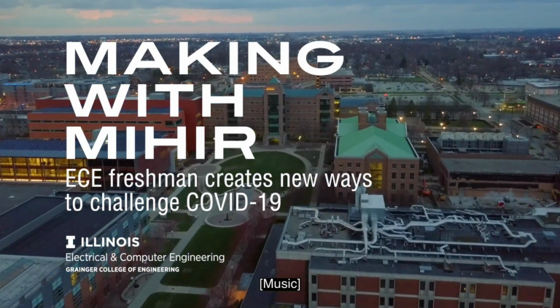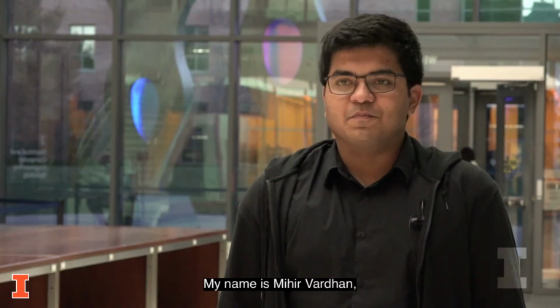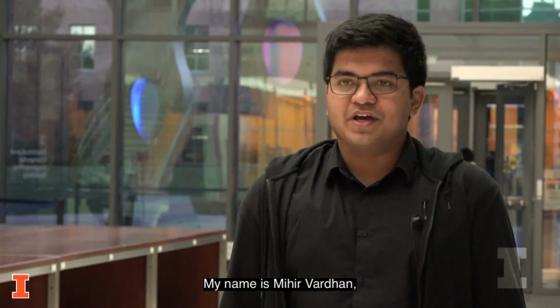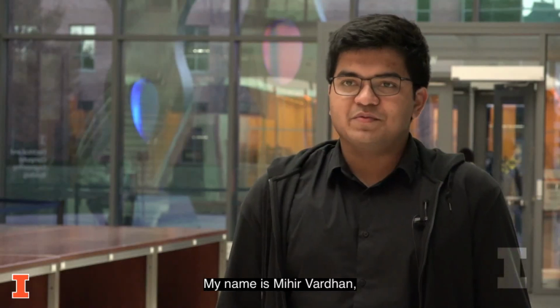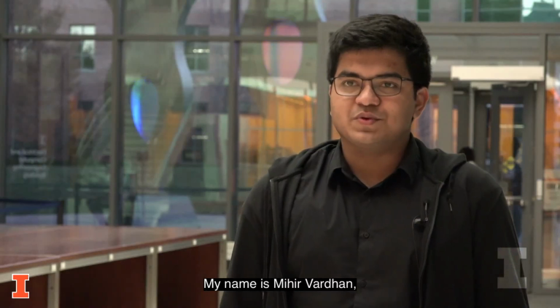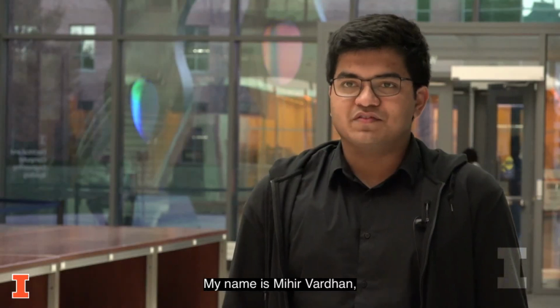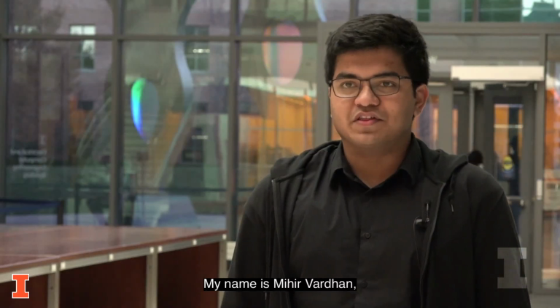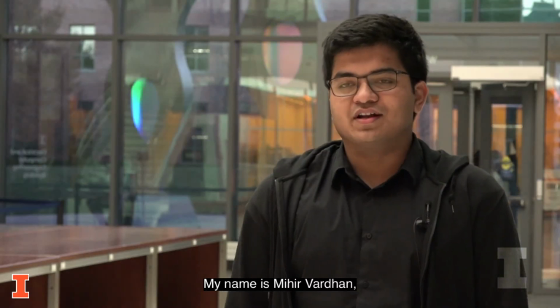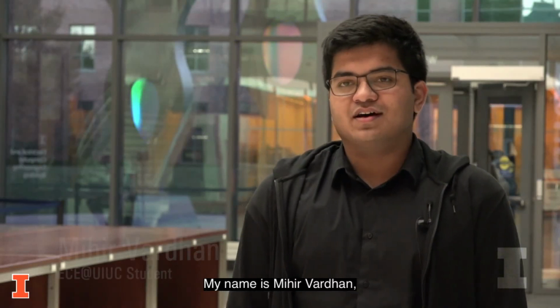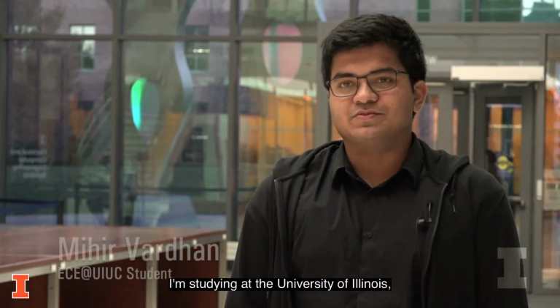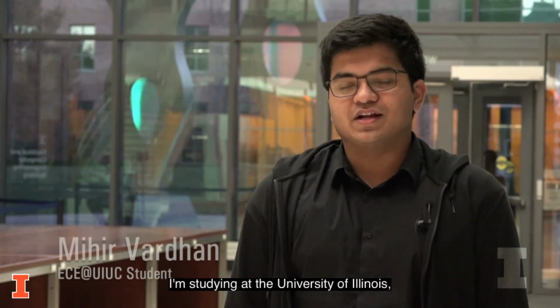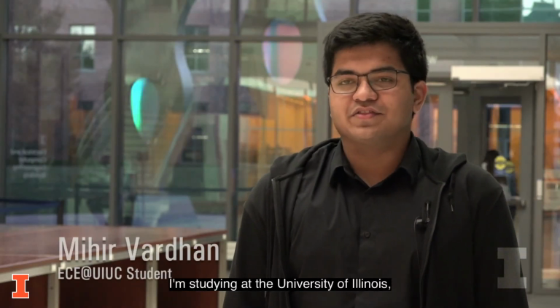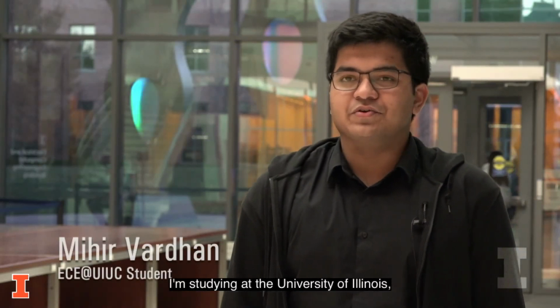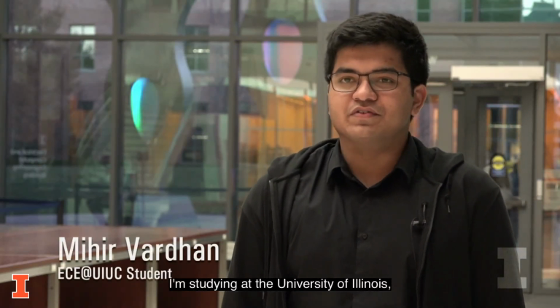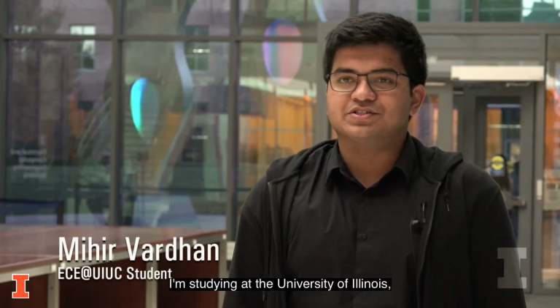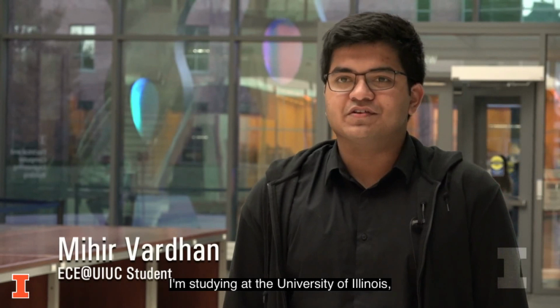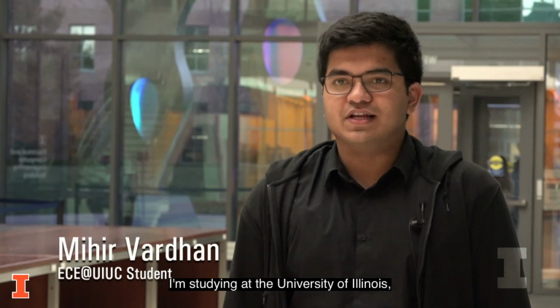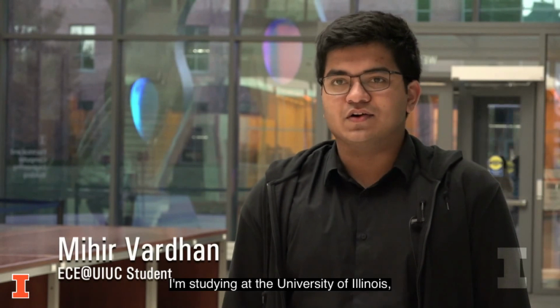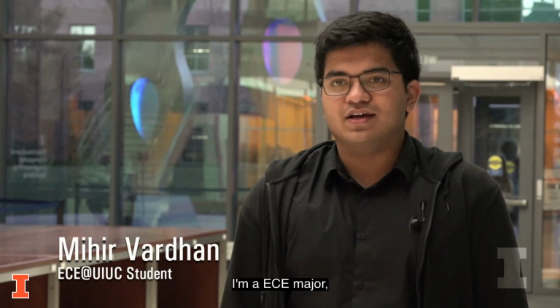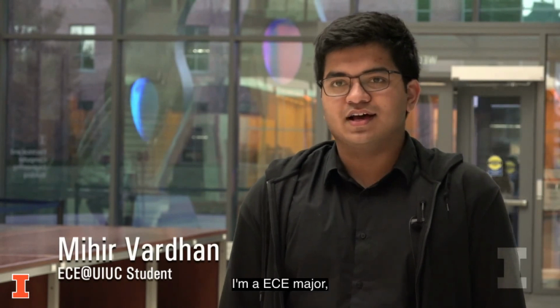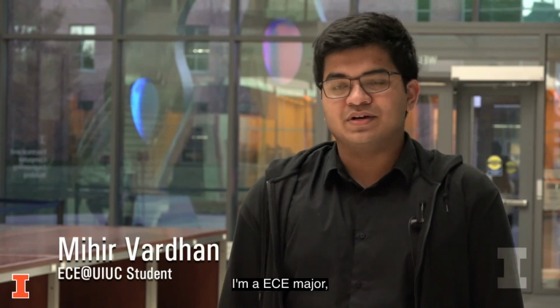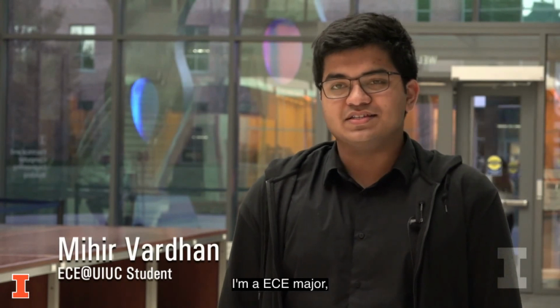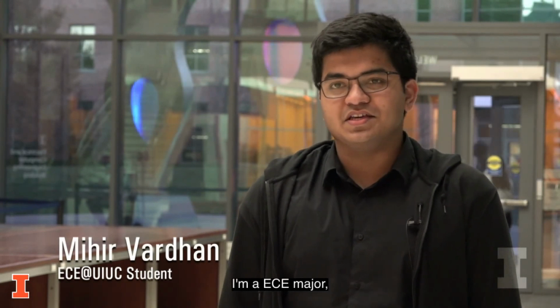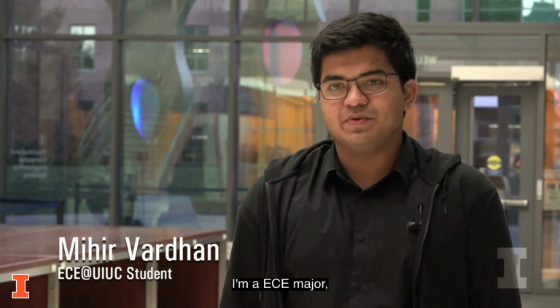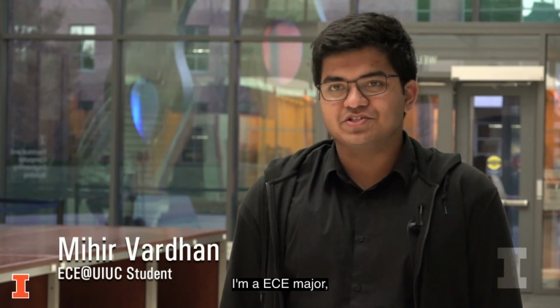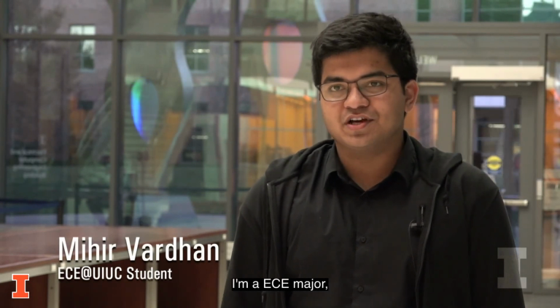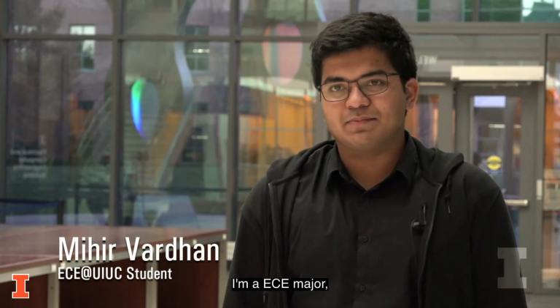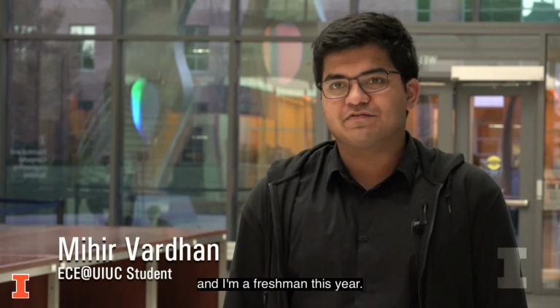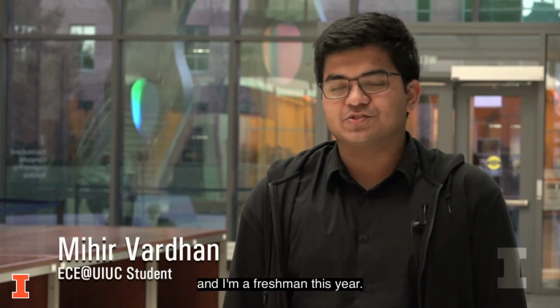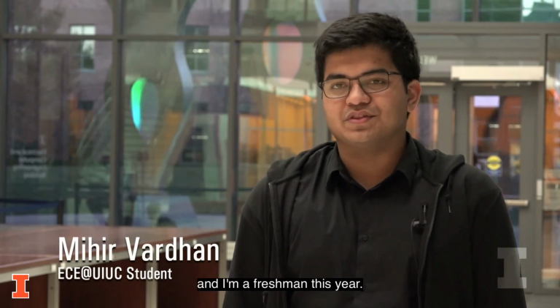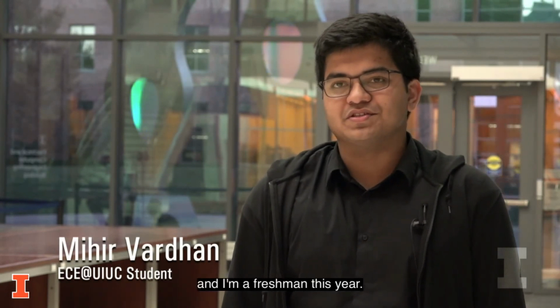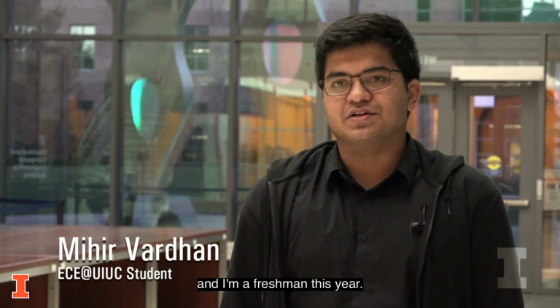My name is Mihir Vardhan. I'm studying at the University of Illinois. I'm an ECE major and I'm a freshman this year.